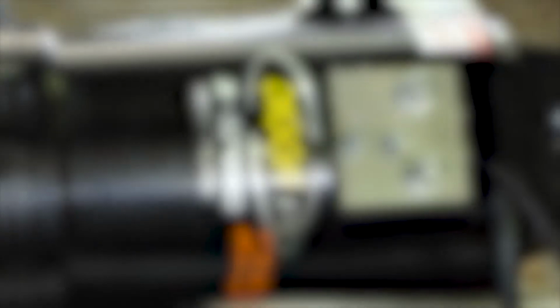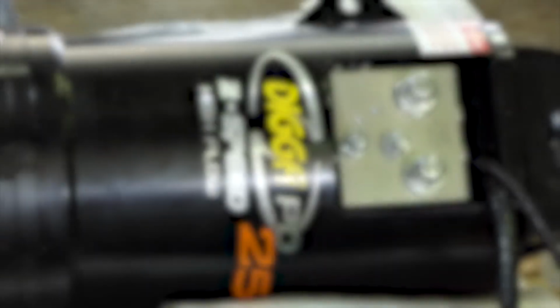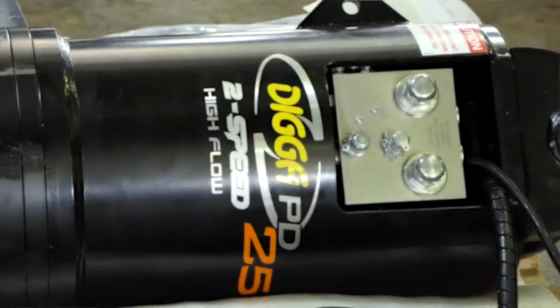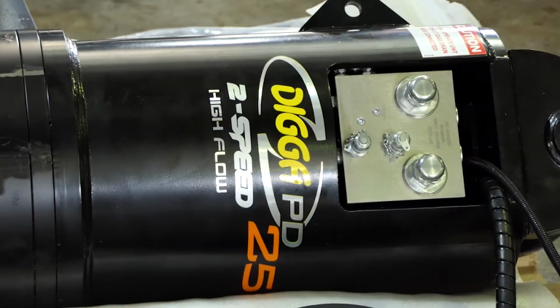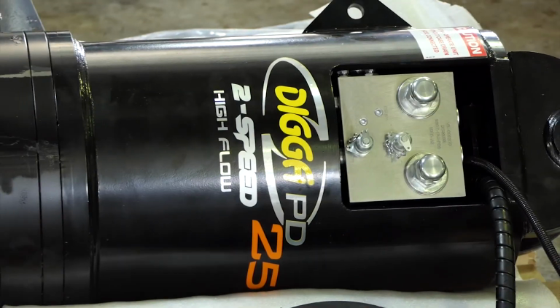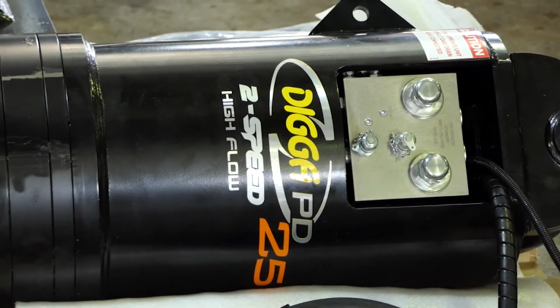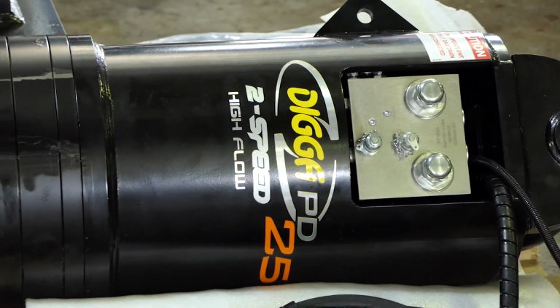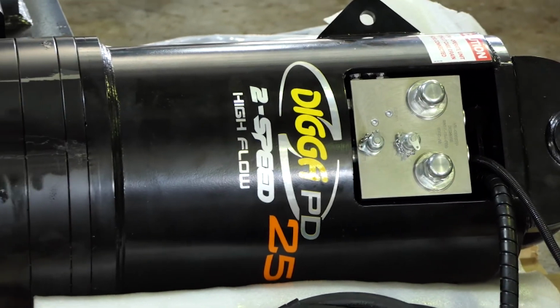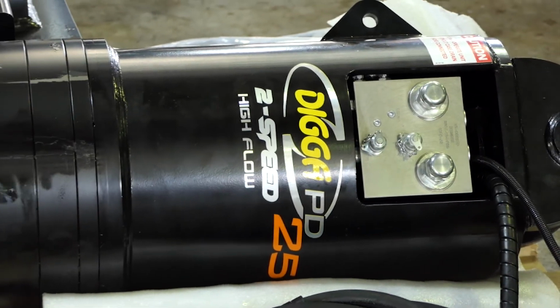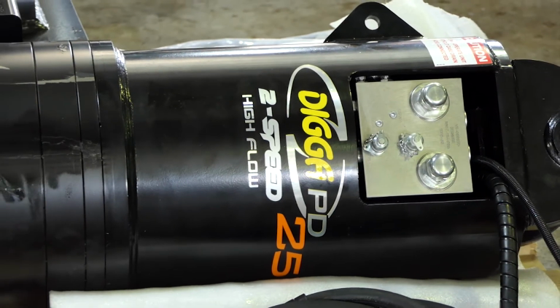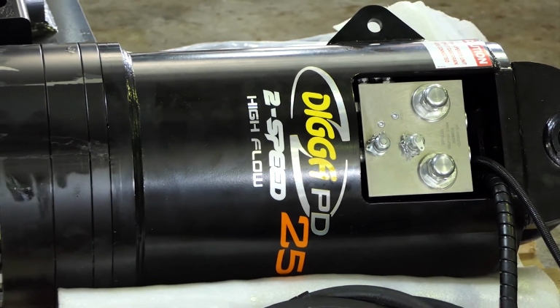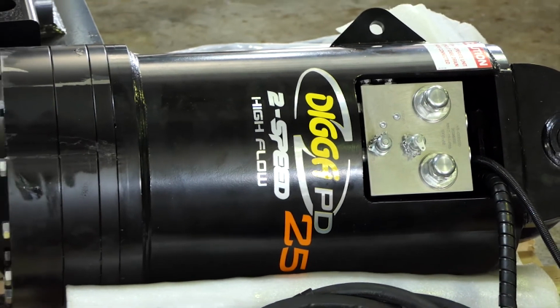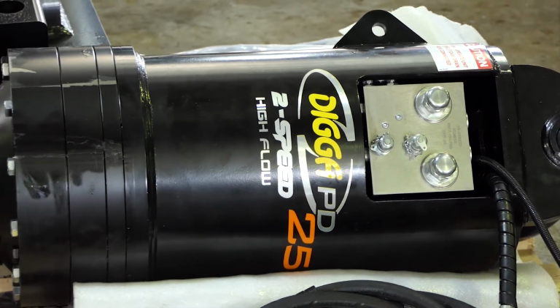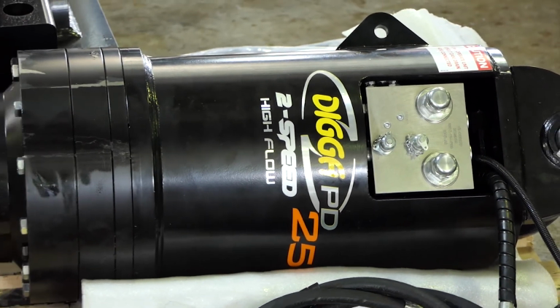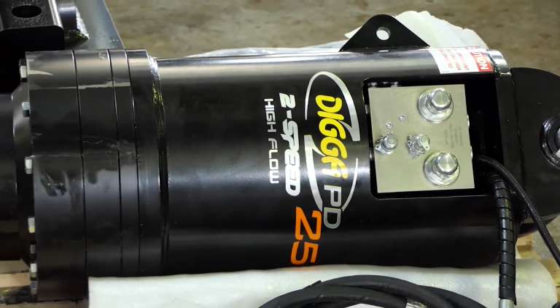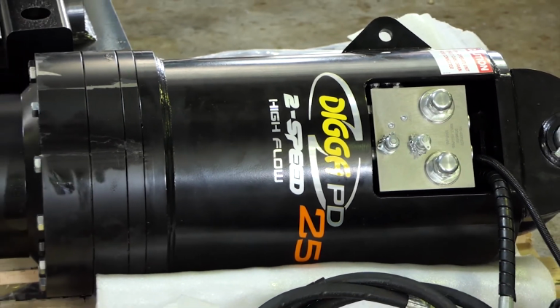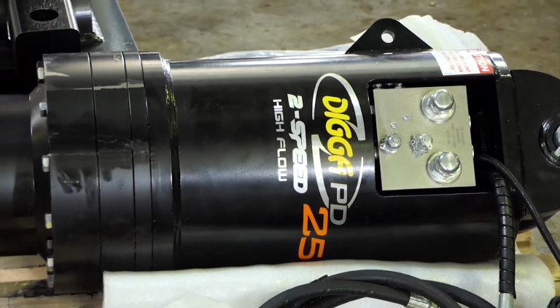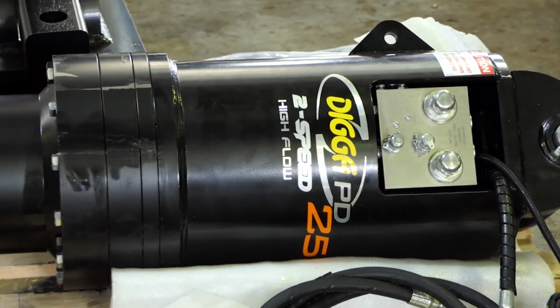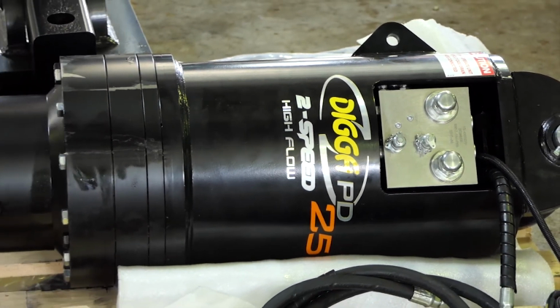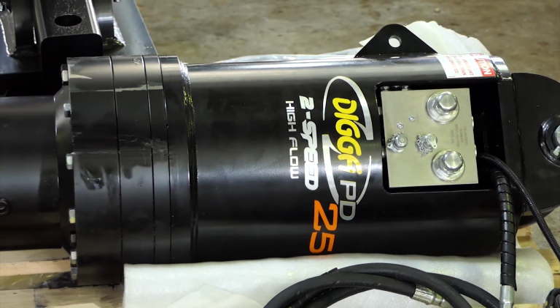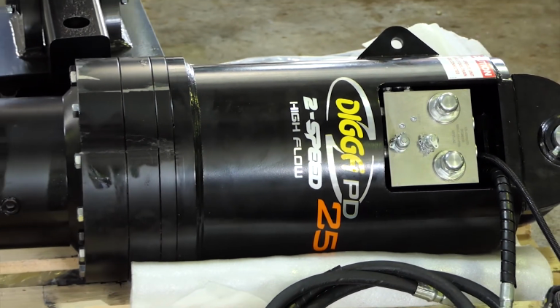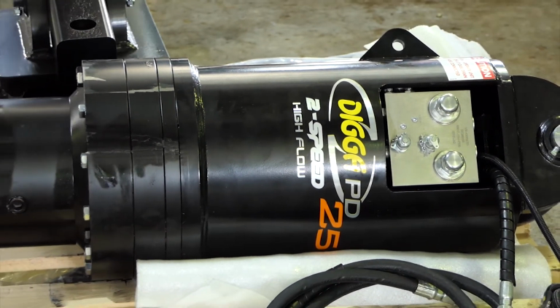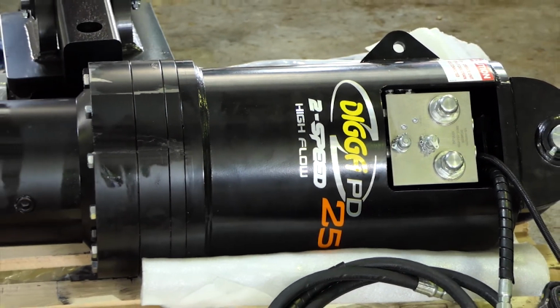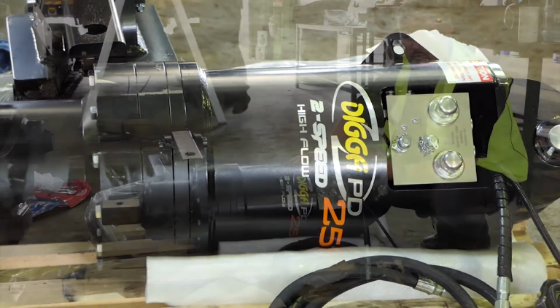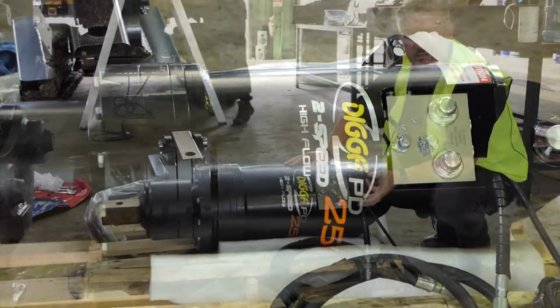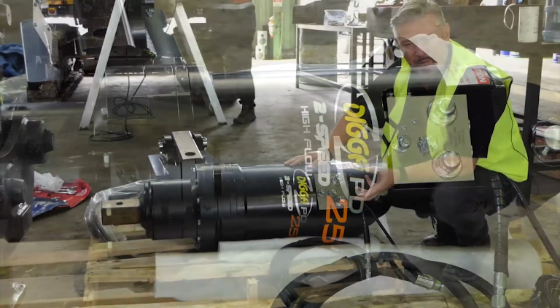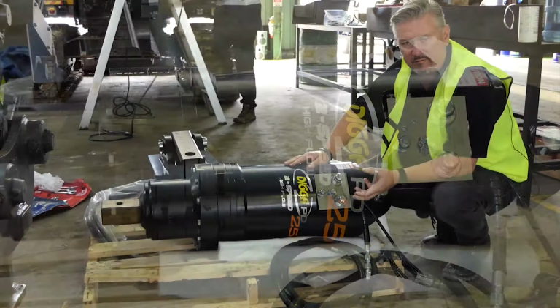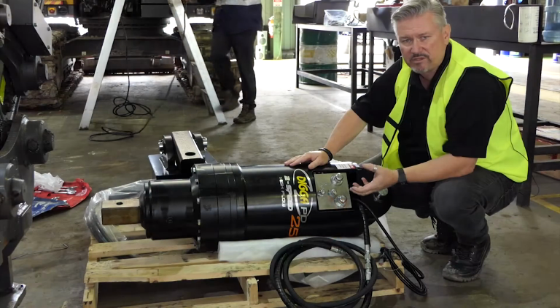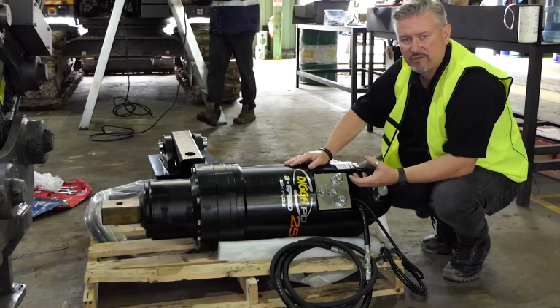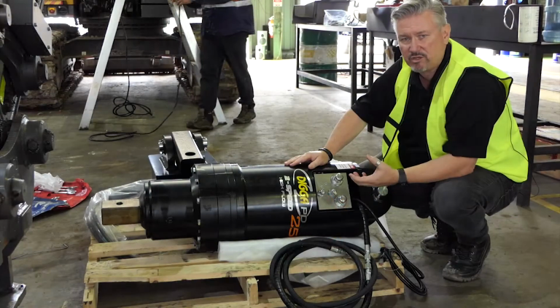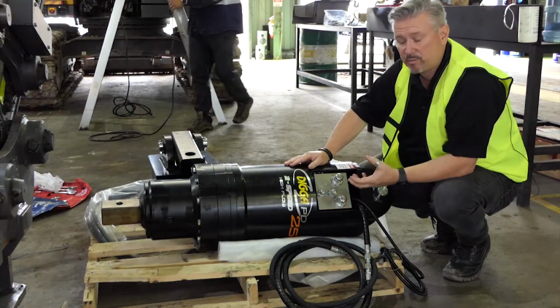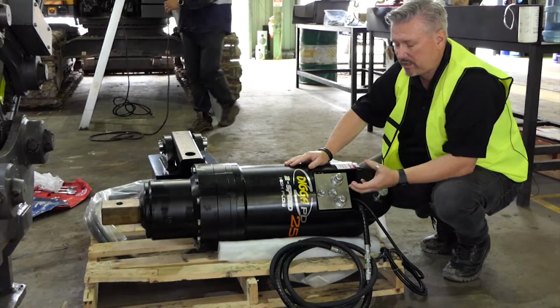Why do we use a 2-speed? That's the most common question — why do people want a 2-speed, what's the benefits of a 2-speed?